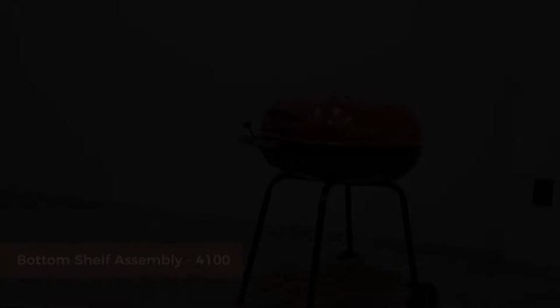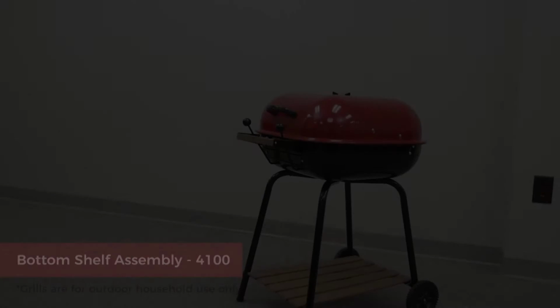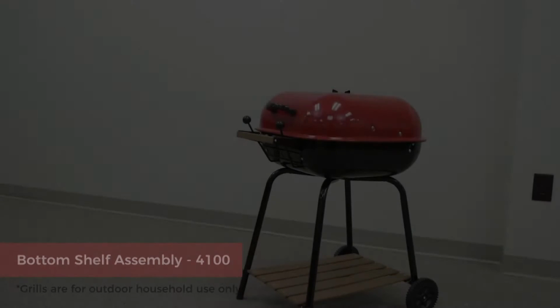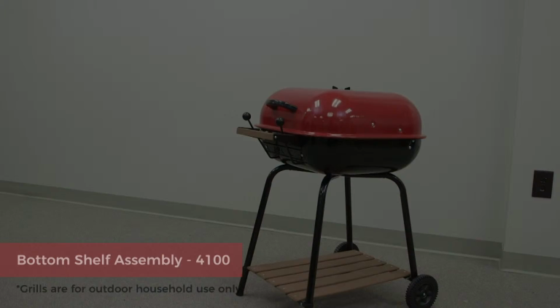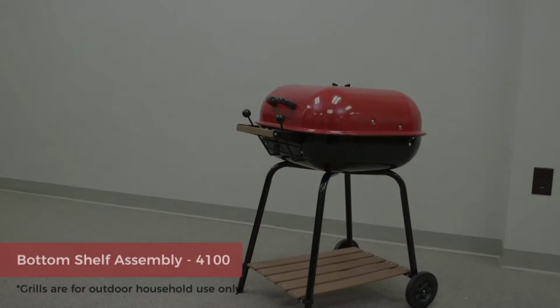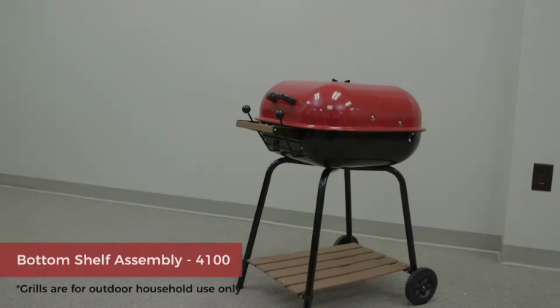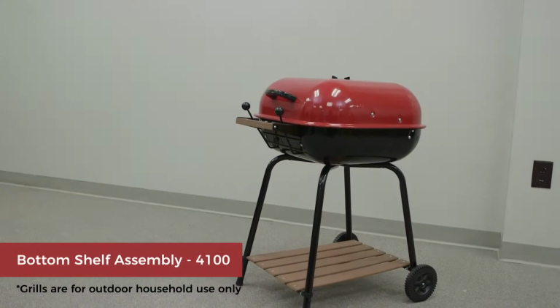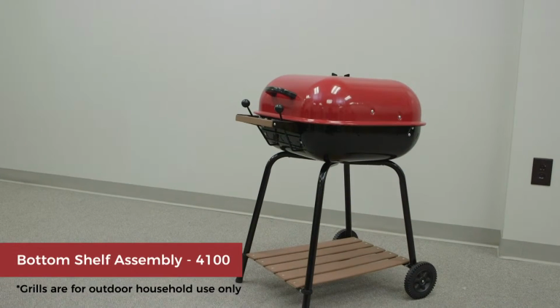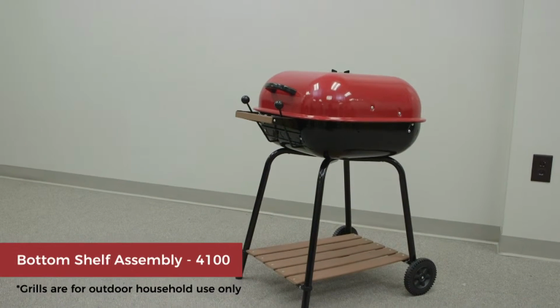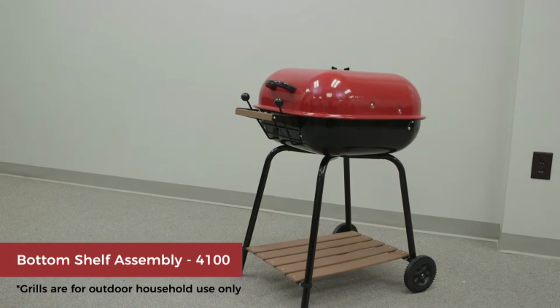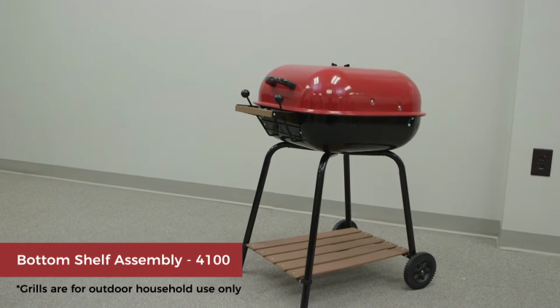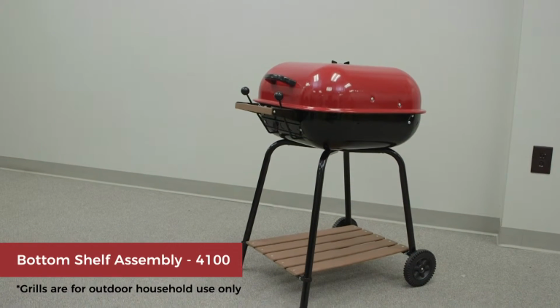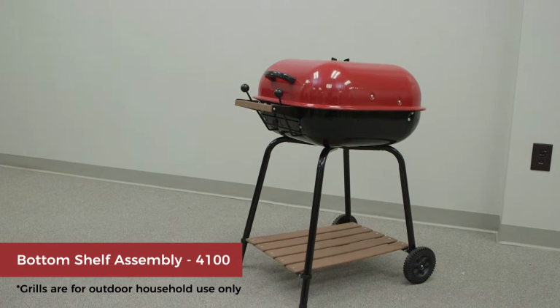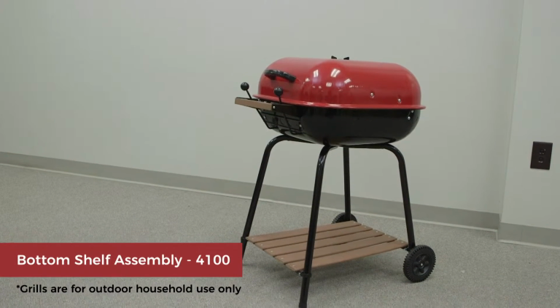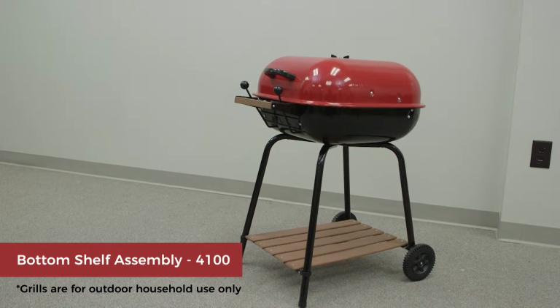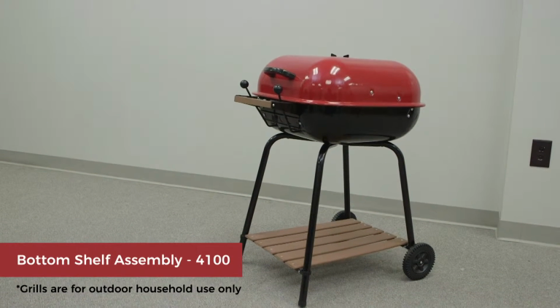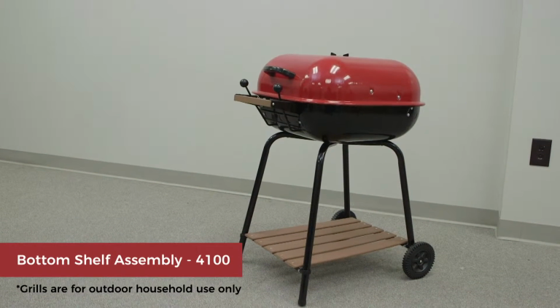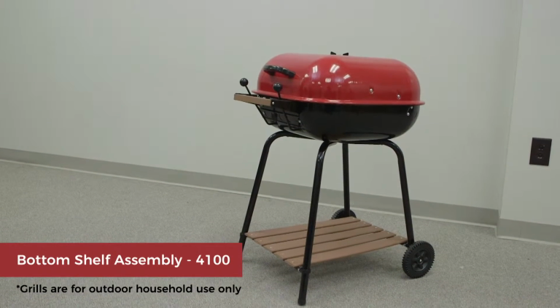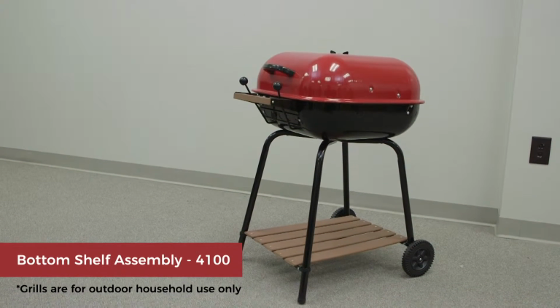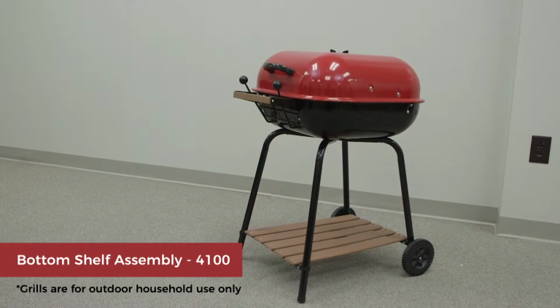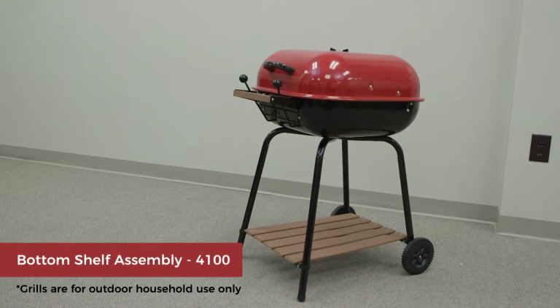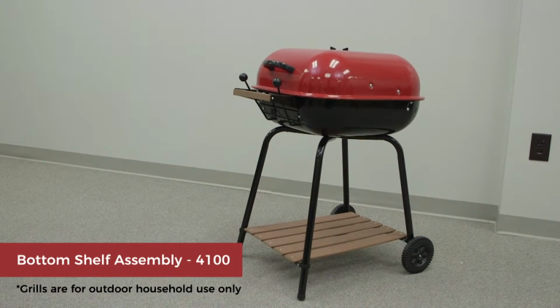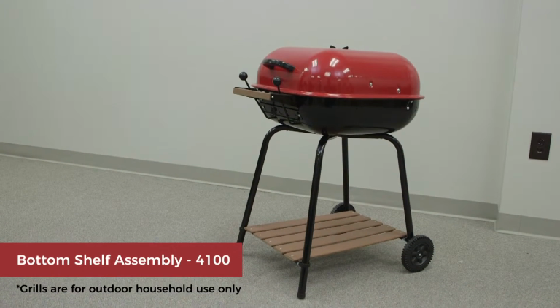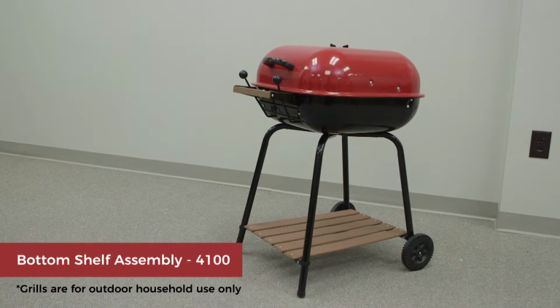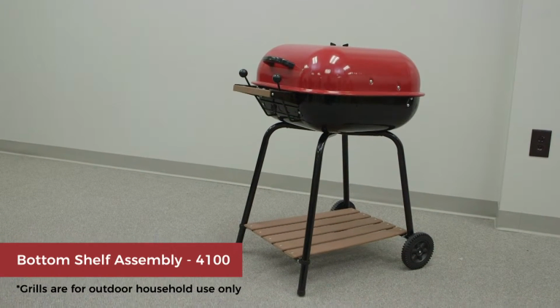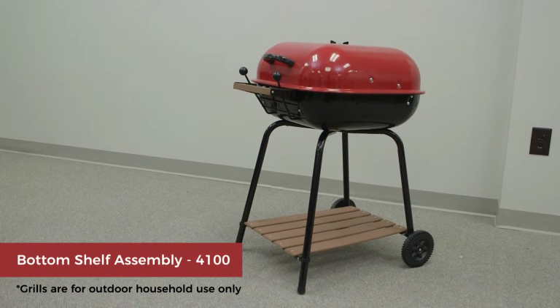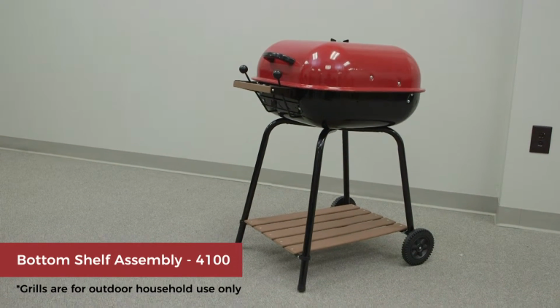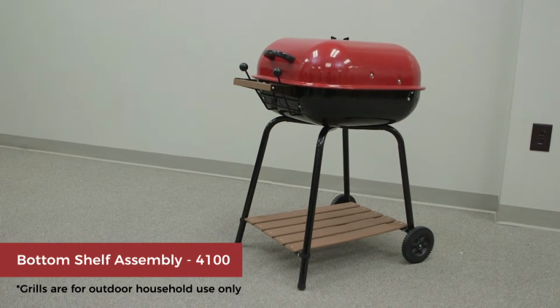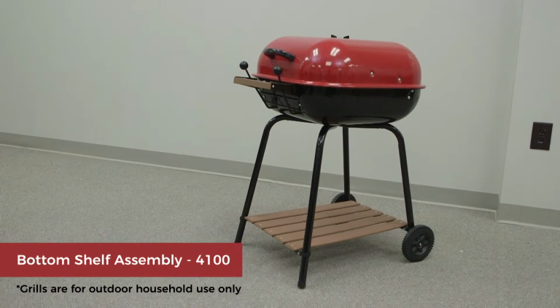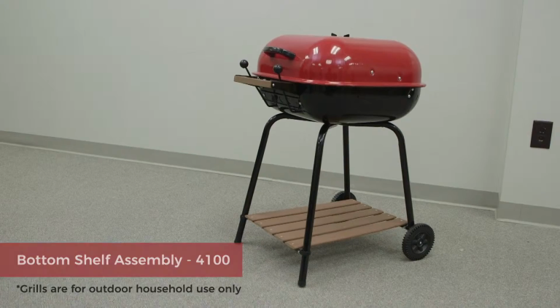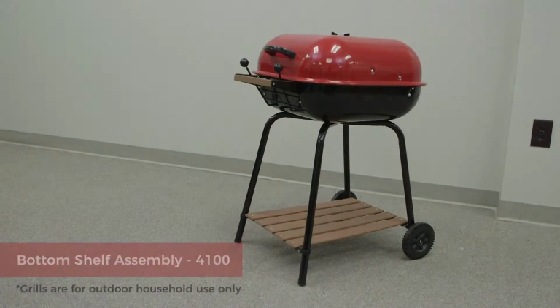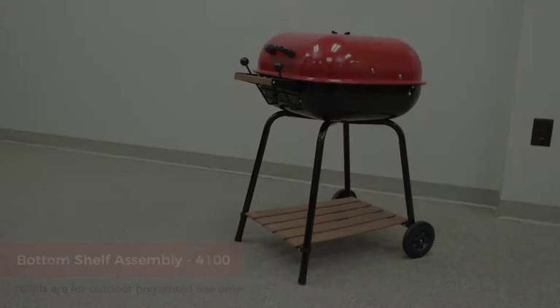This video will show you the proper way to install your leg shelf on both our swinger and sizzler grills.